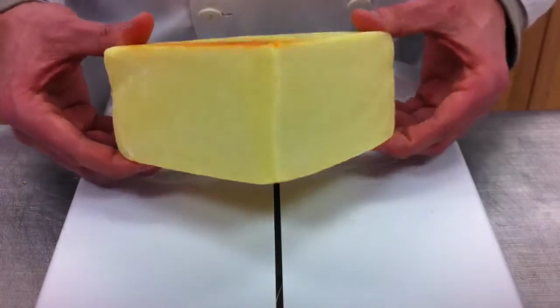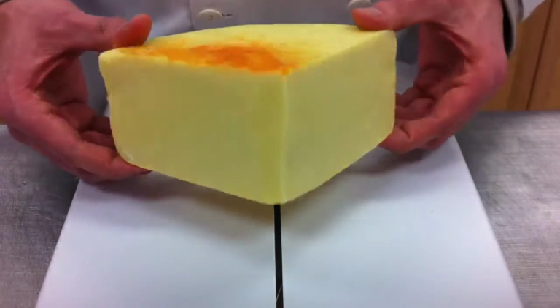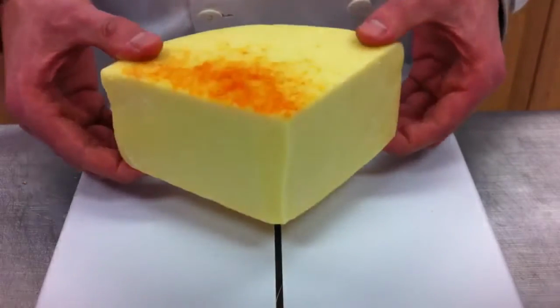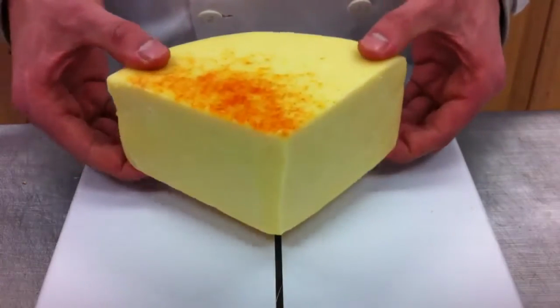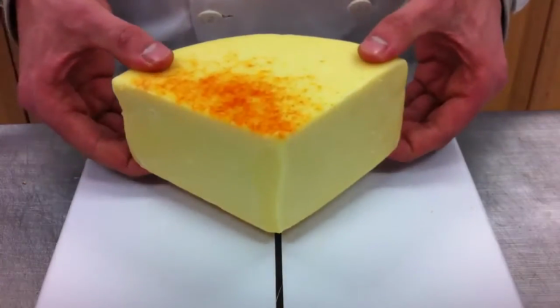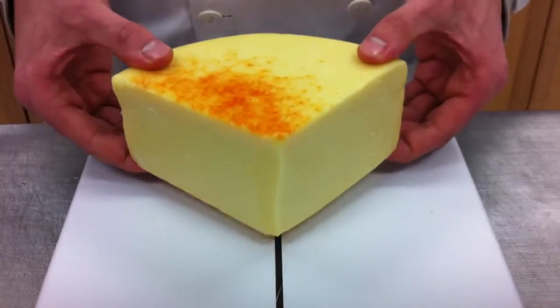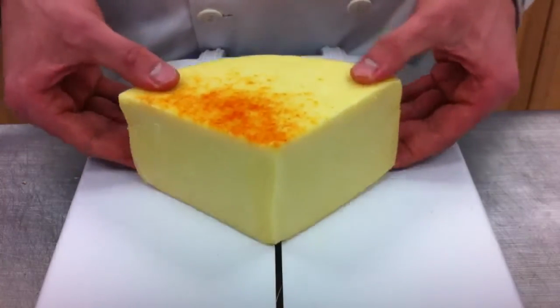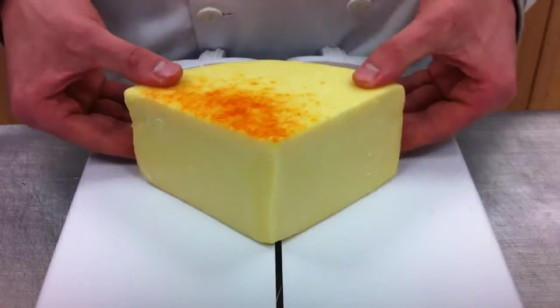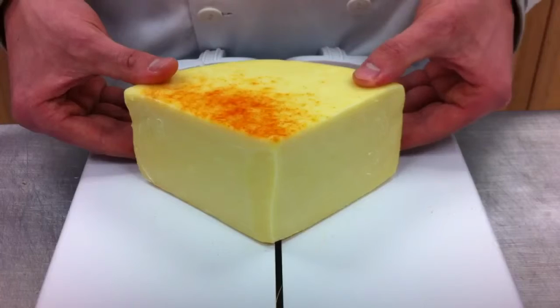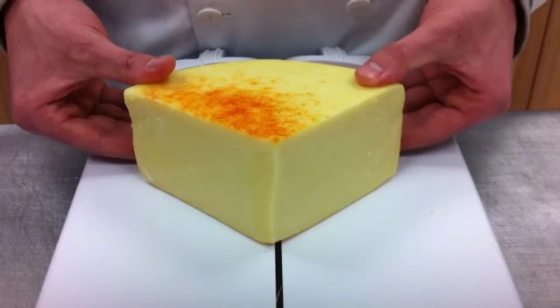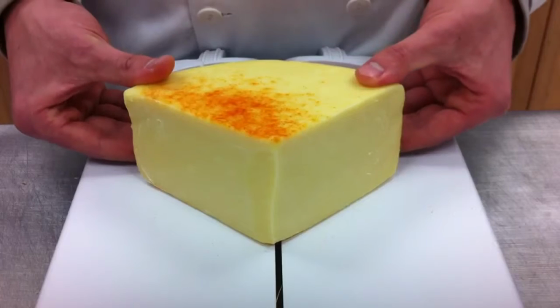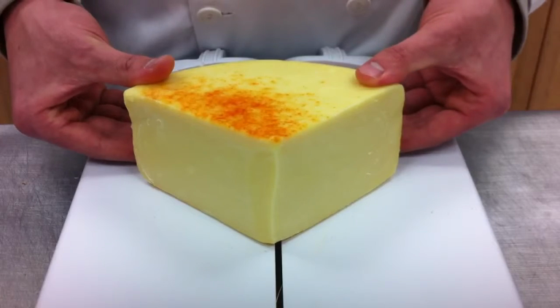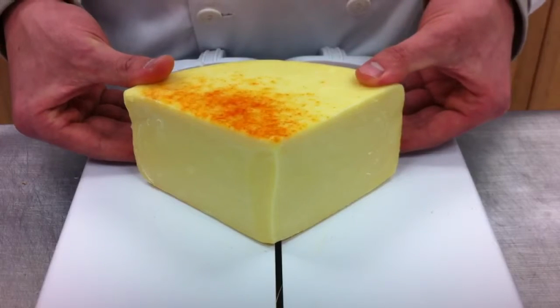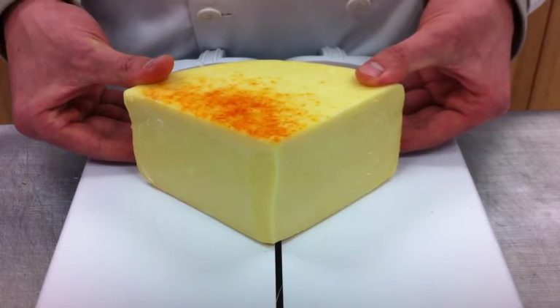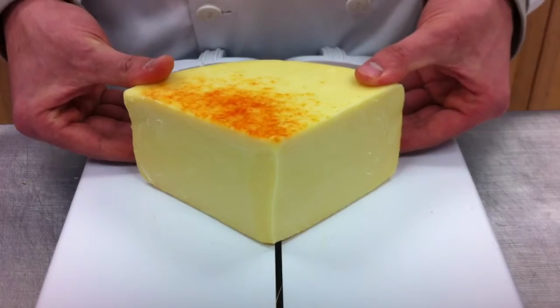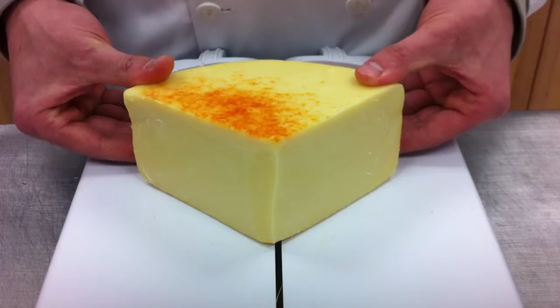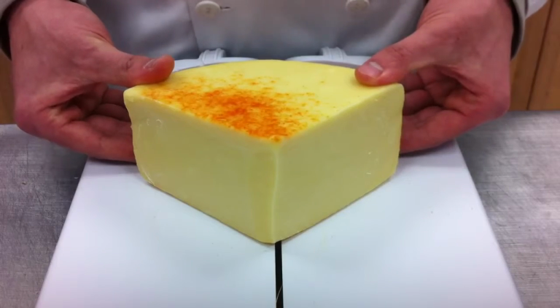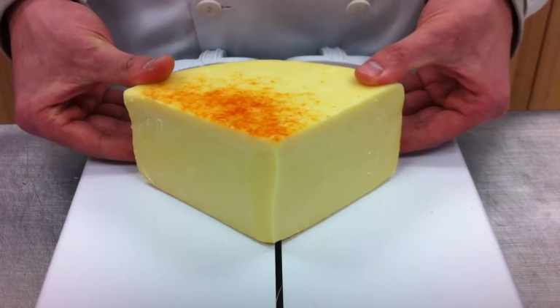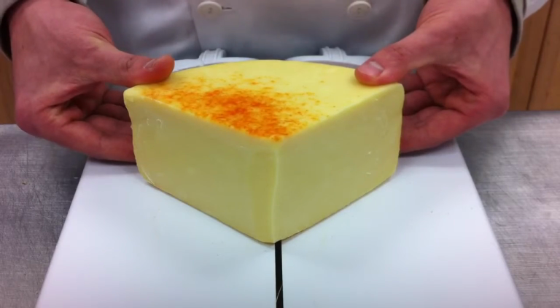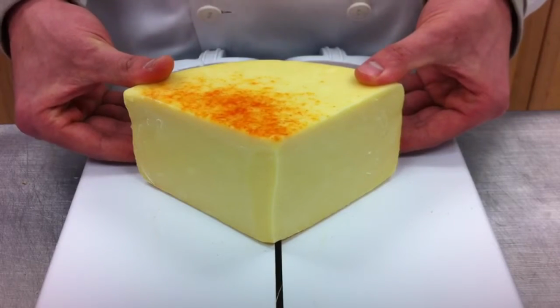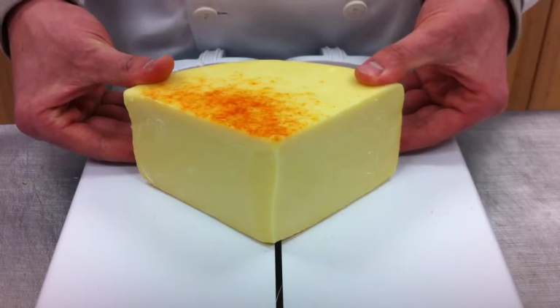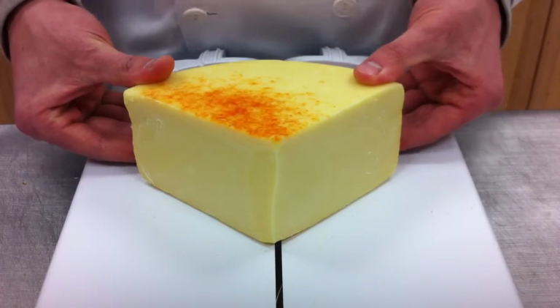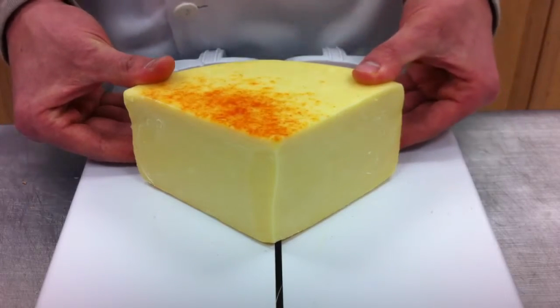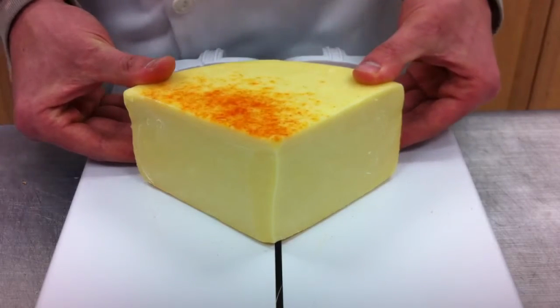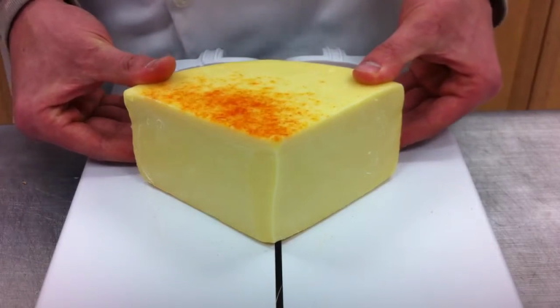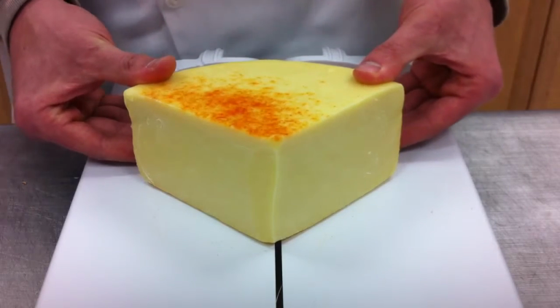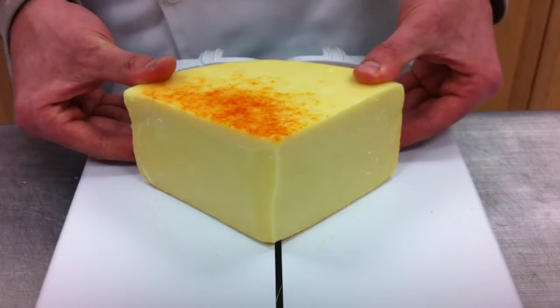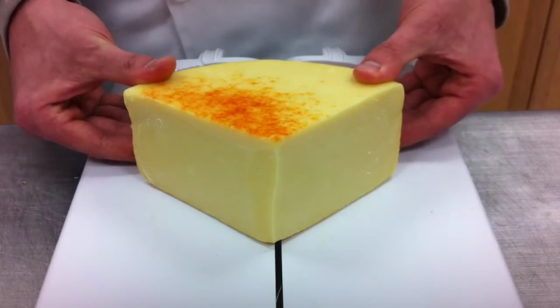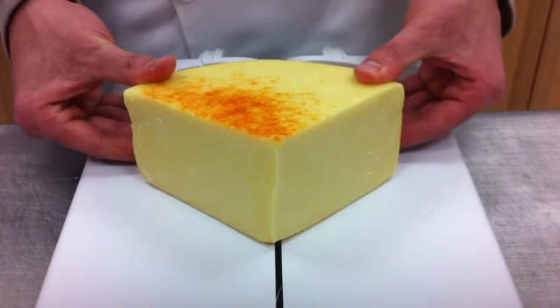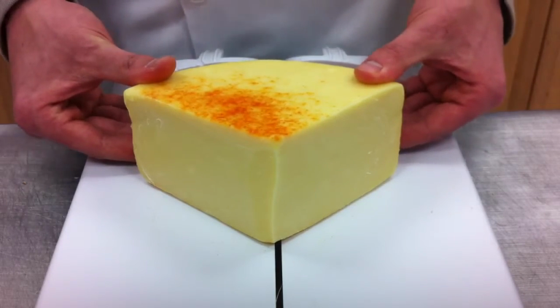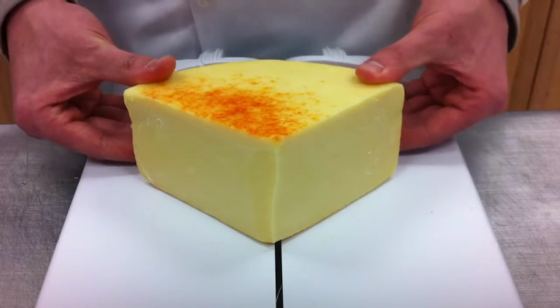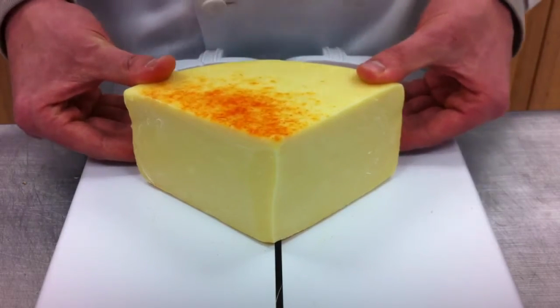This is called Applewood. You can purchase it in our online cheese shop, CheesyPlace.com. Thank you for watching.